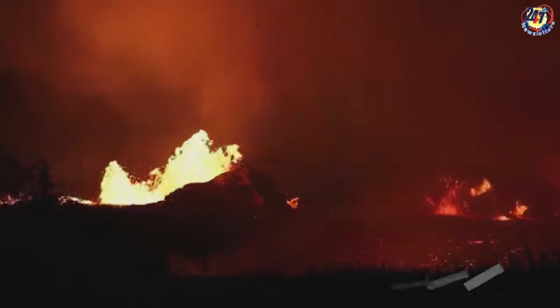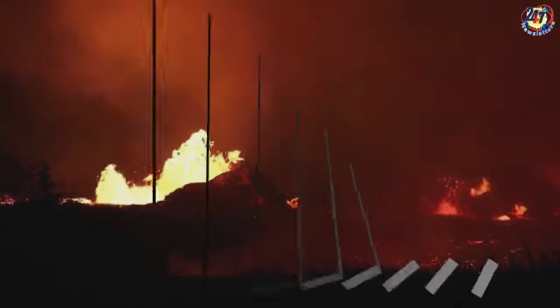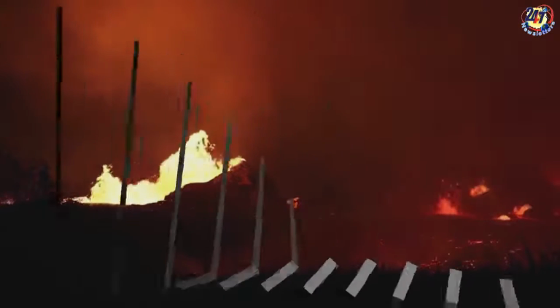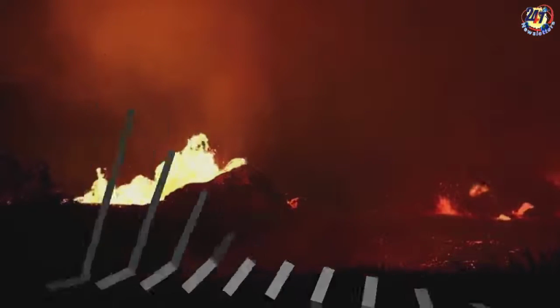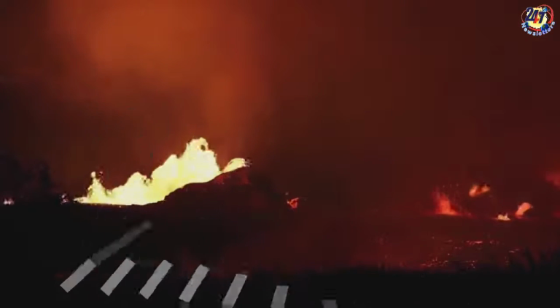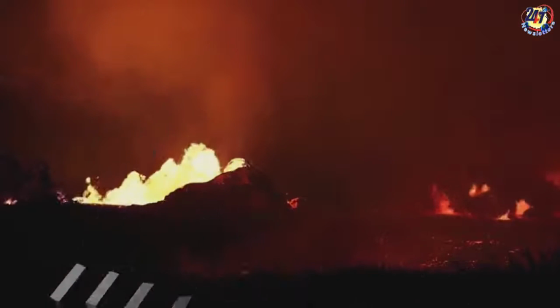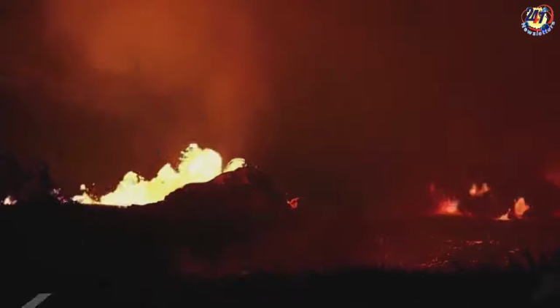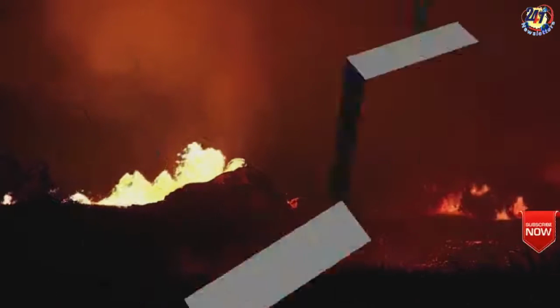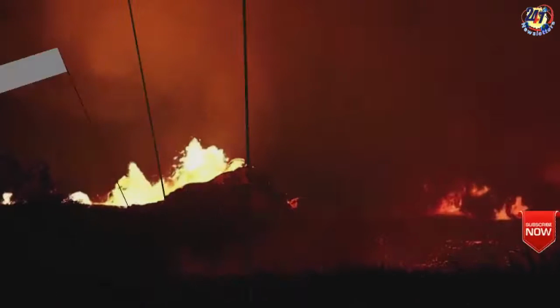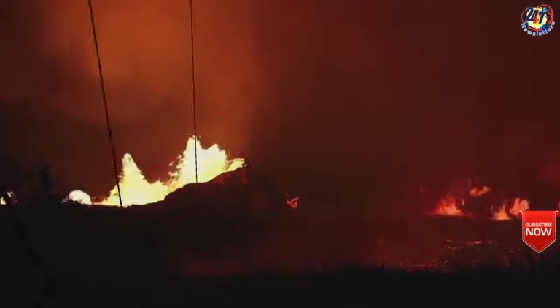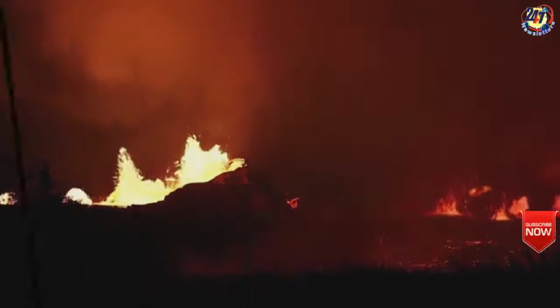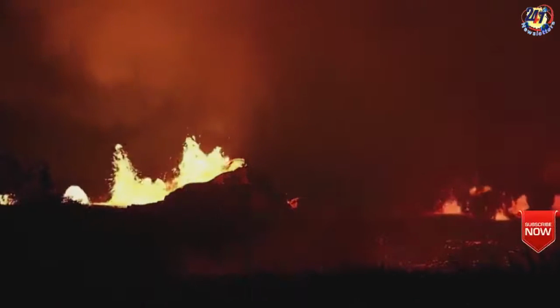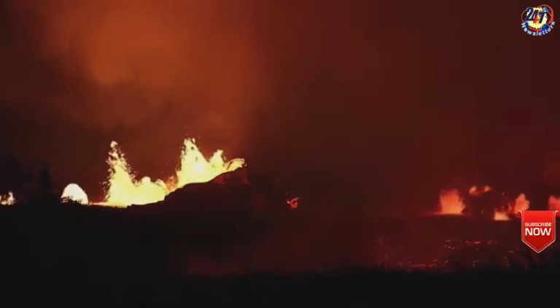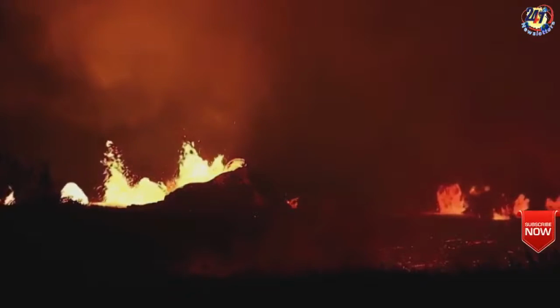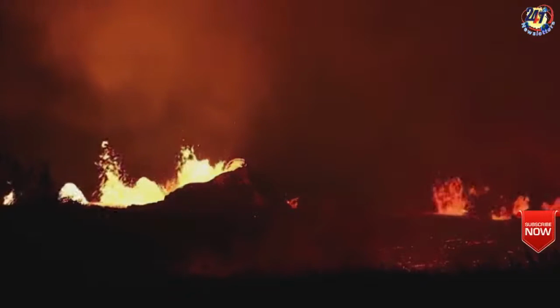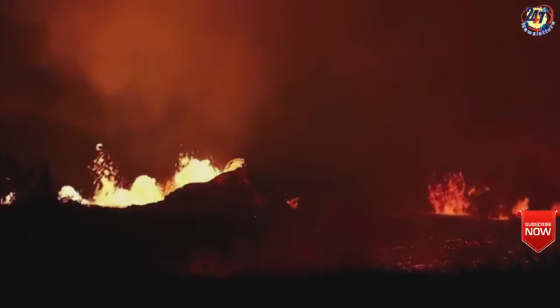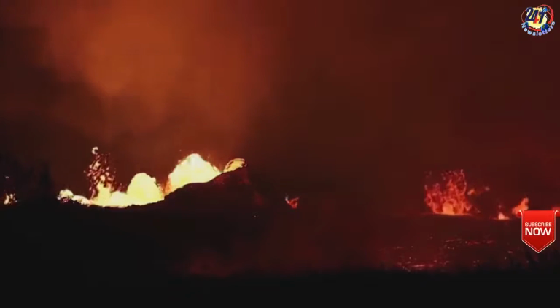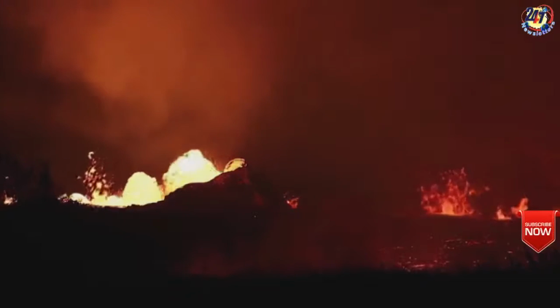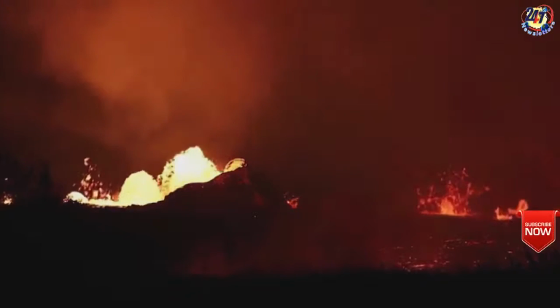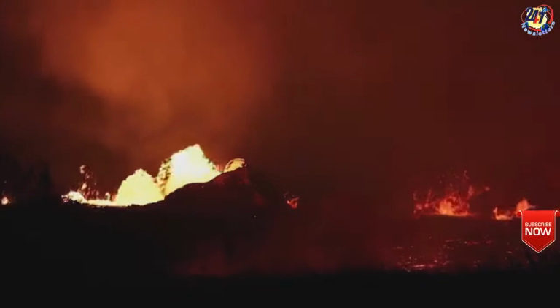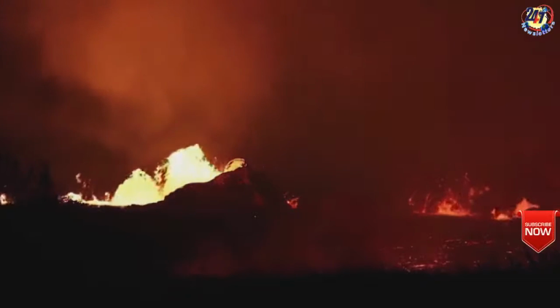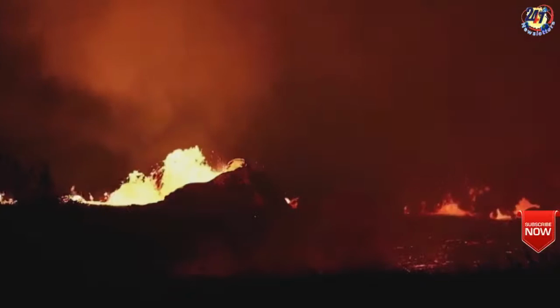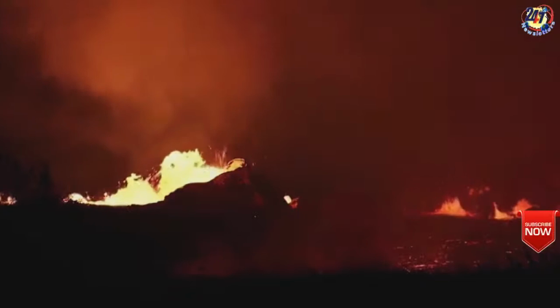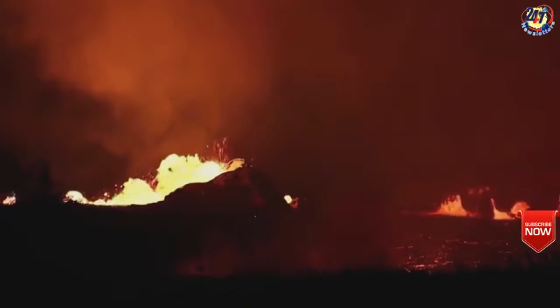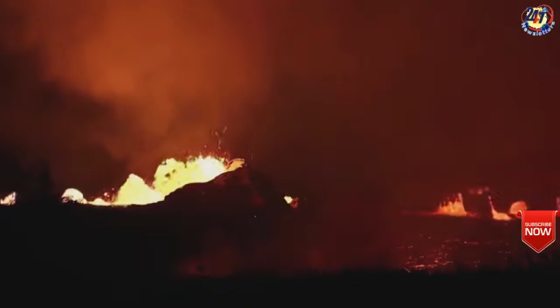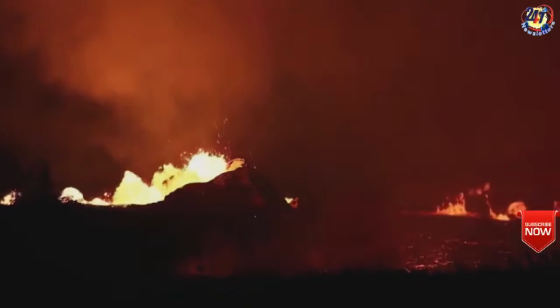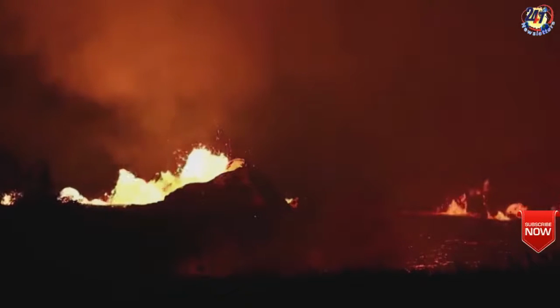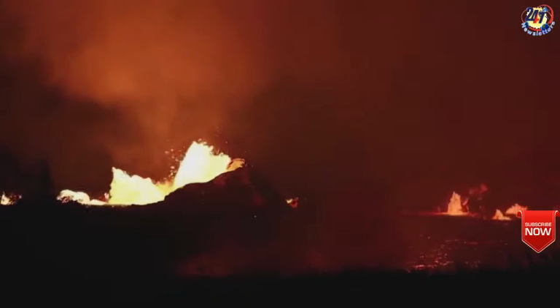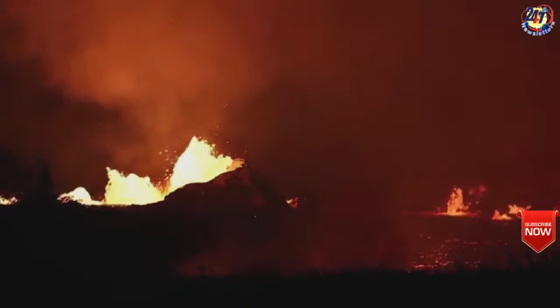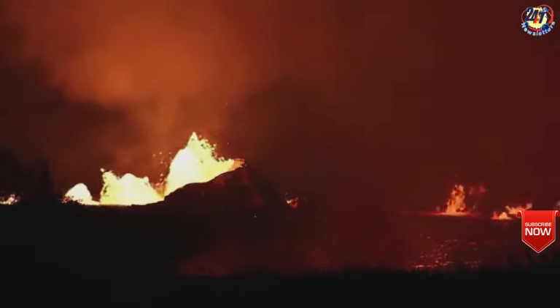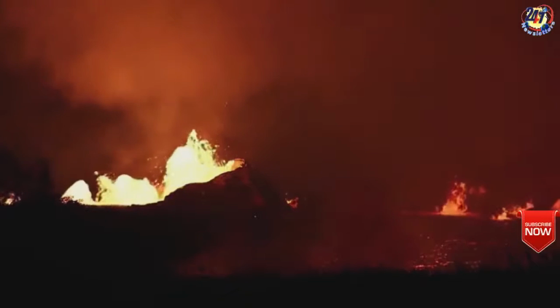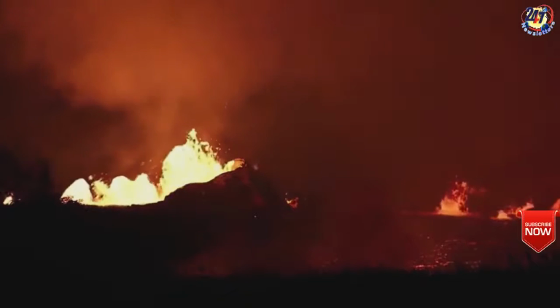The lava rivers have now destroyed more than 81 properties, including 51 homes.